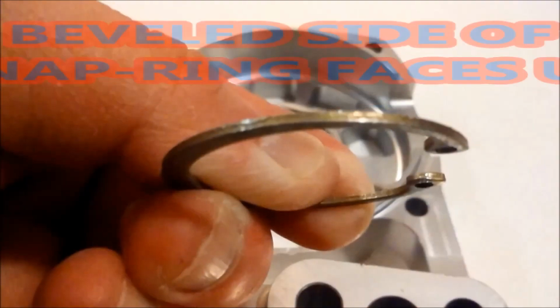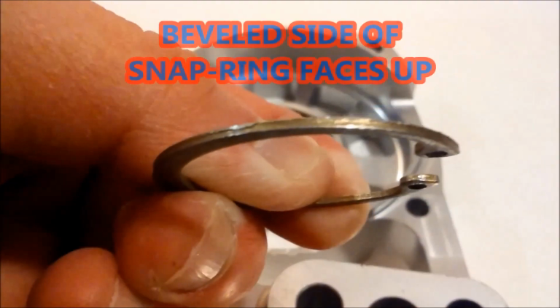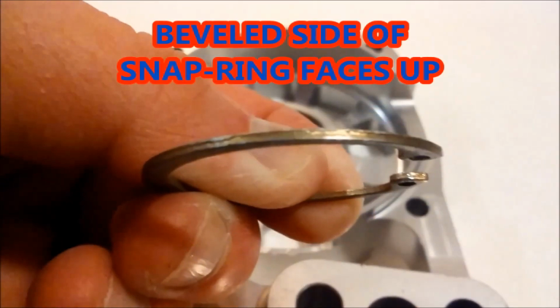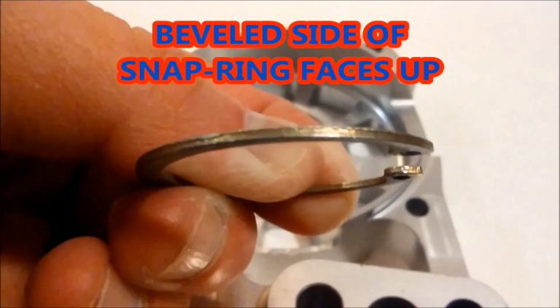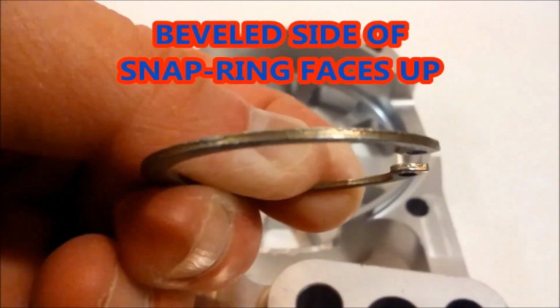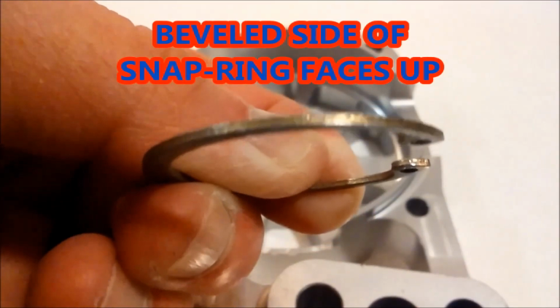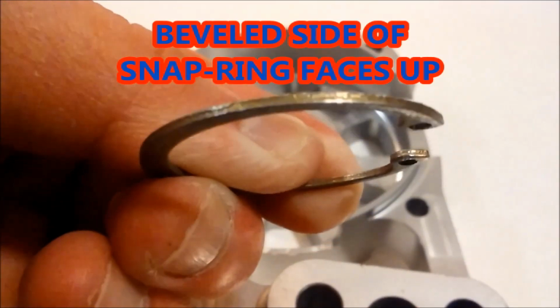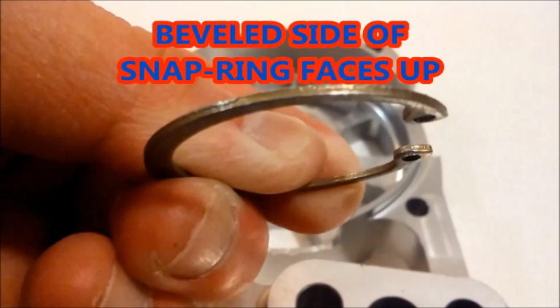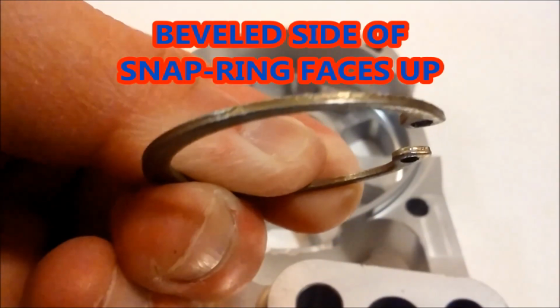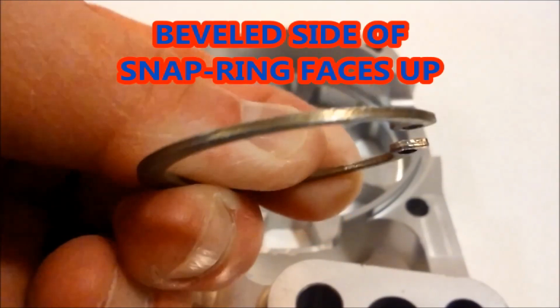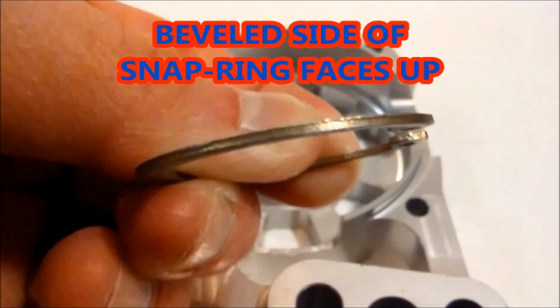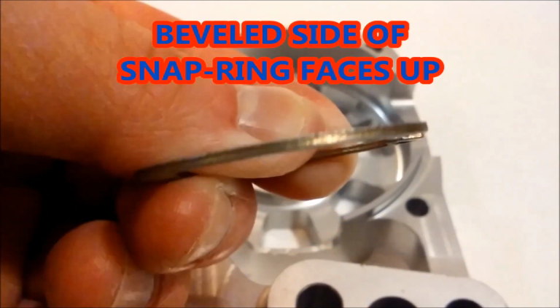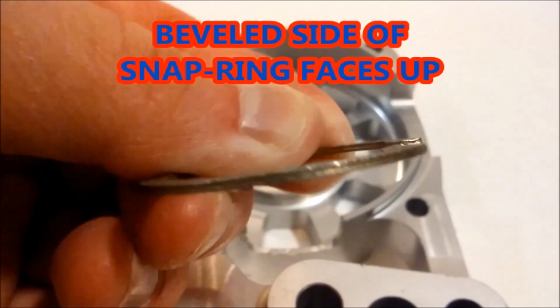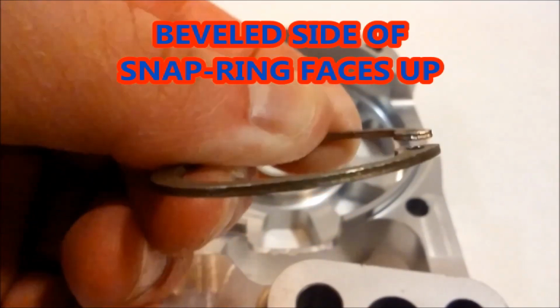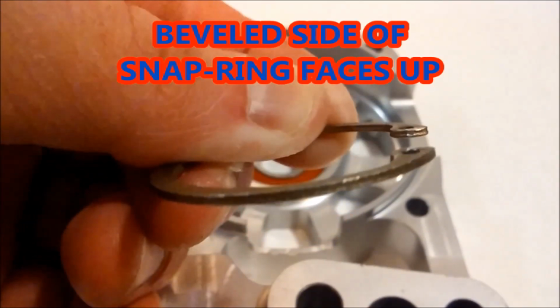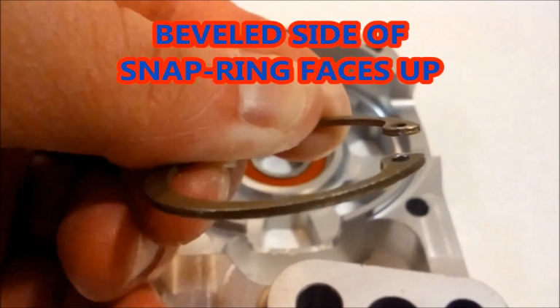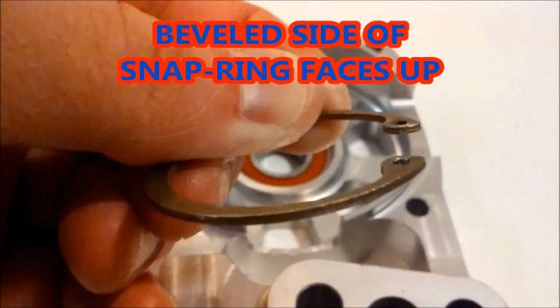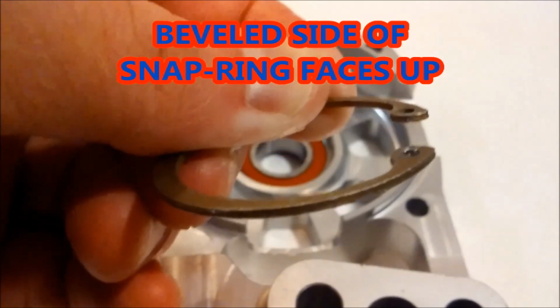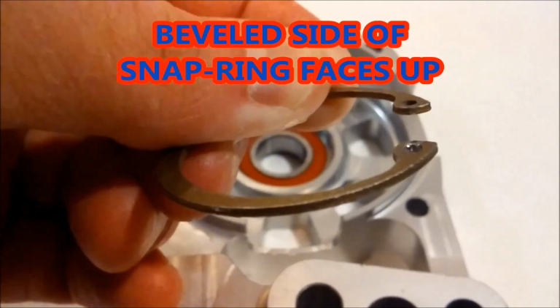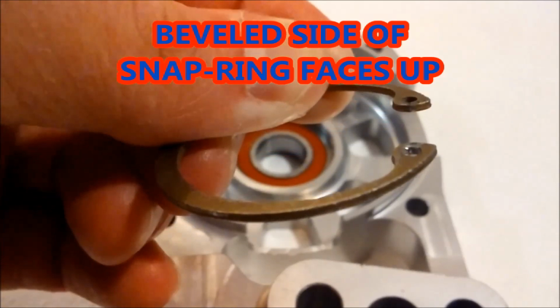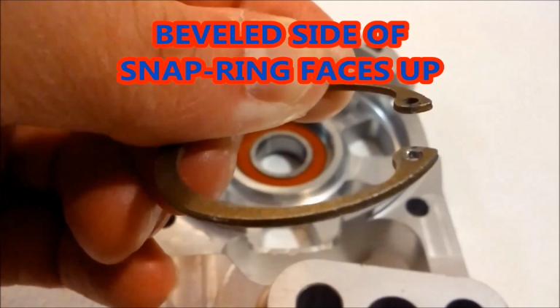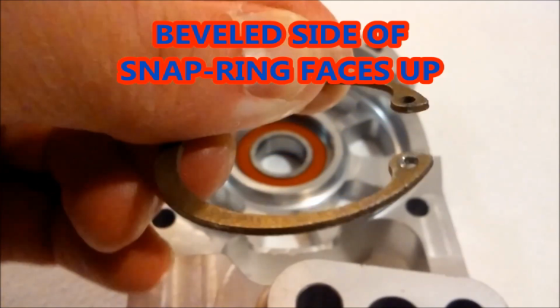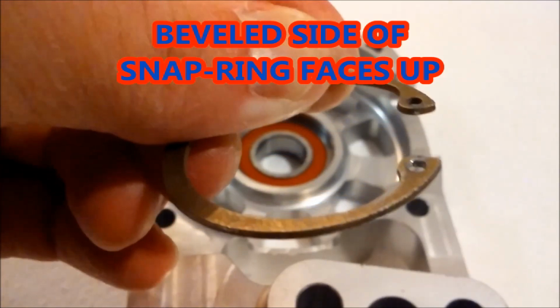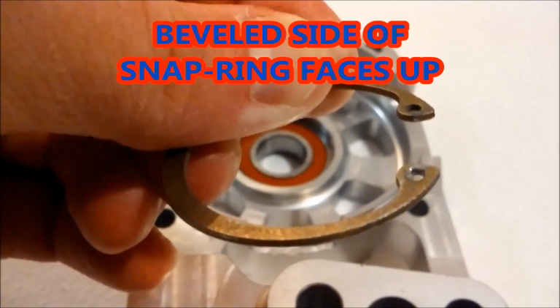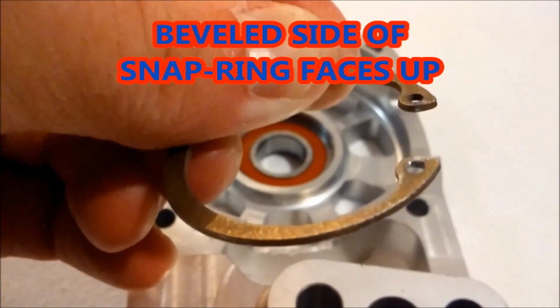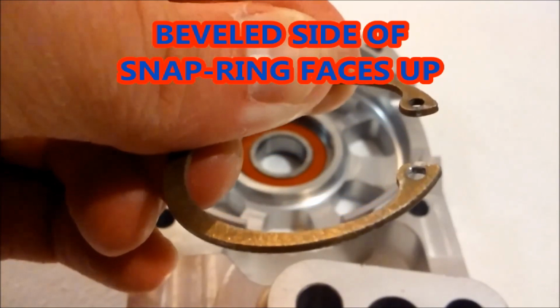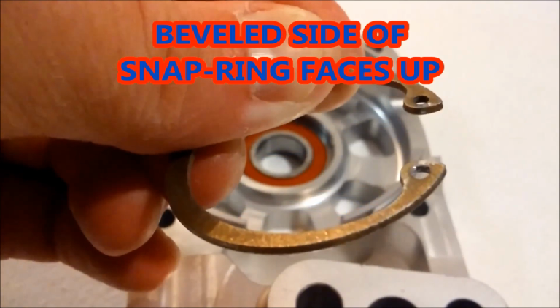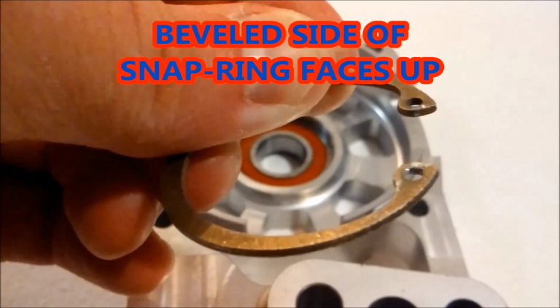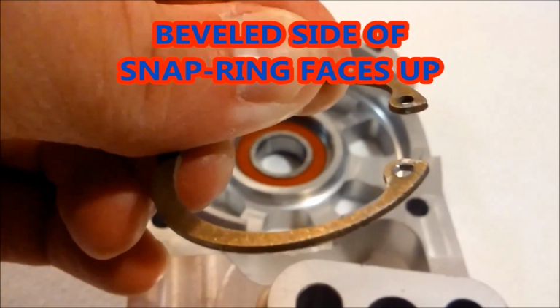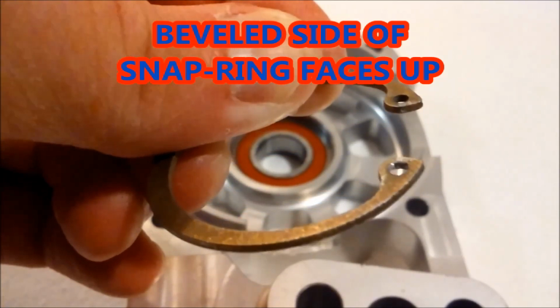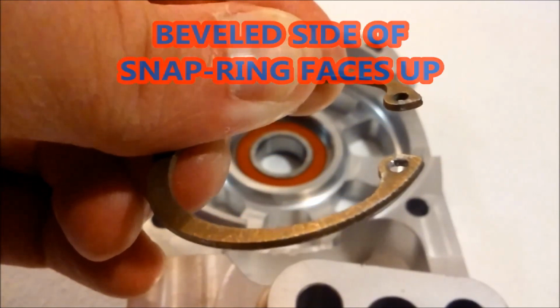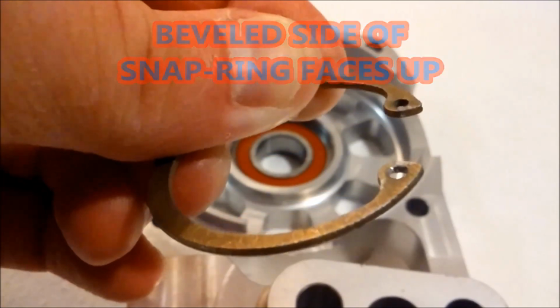Make sure the beveled side of the snap ring faces up and the clean flush side is against the bearing.